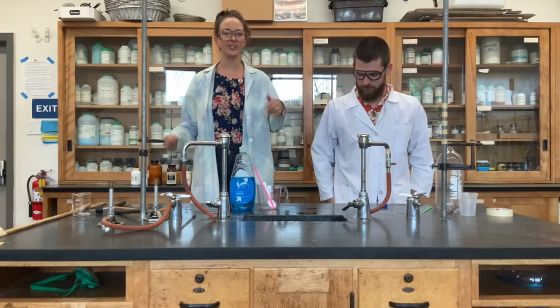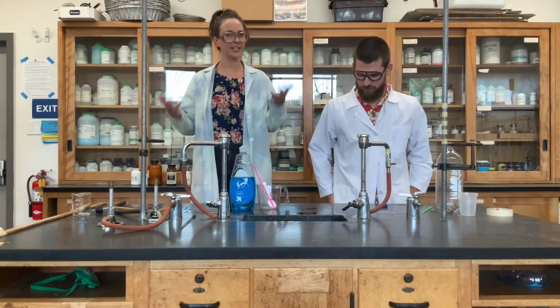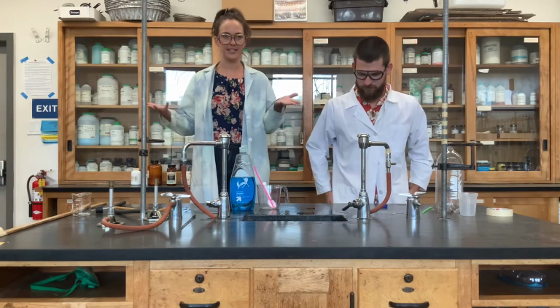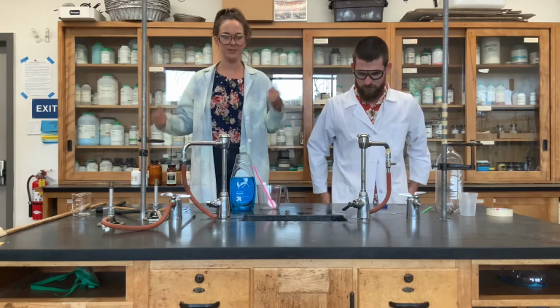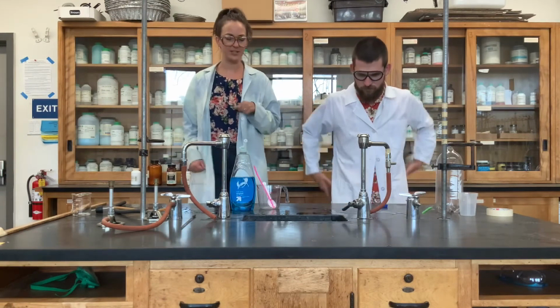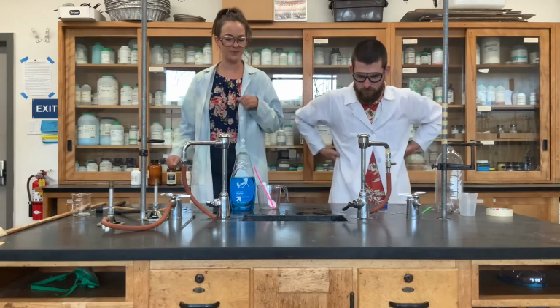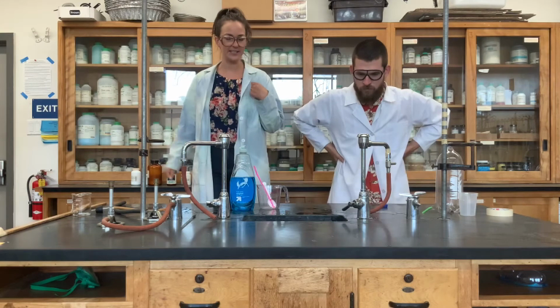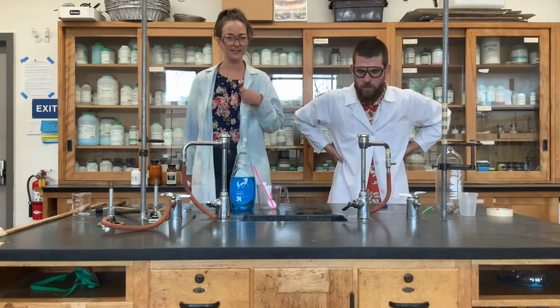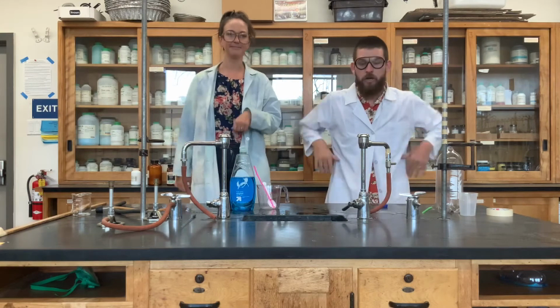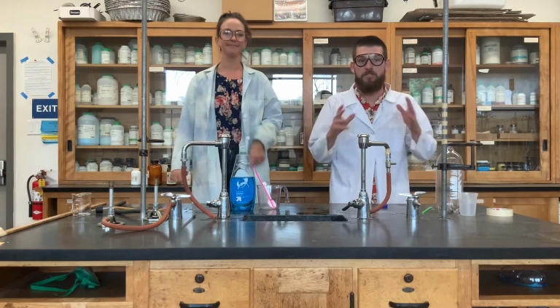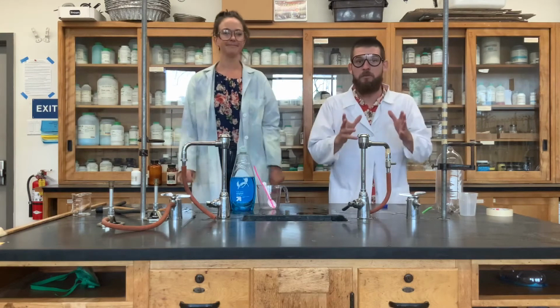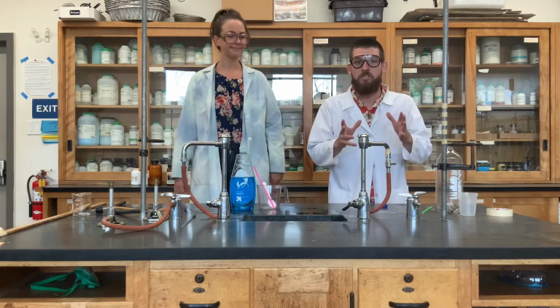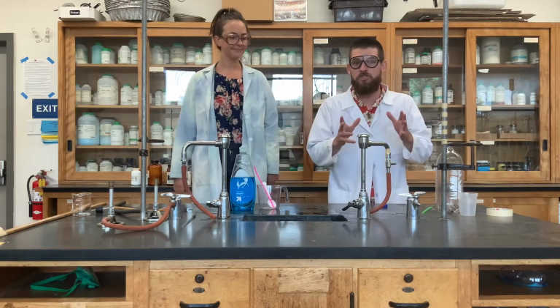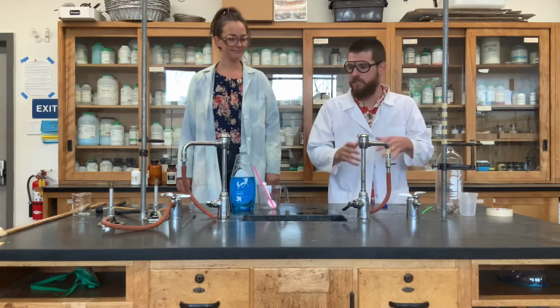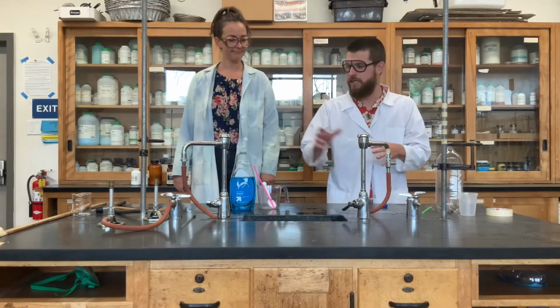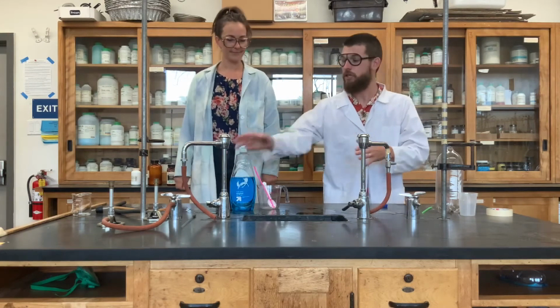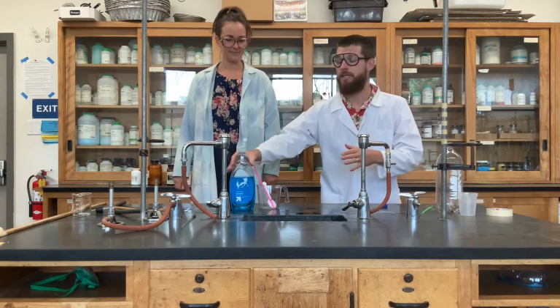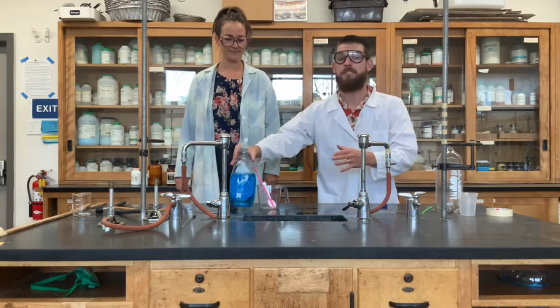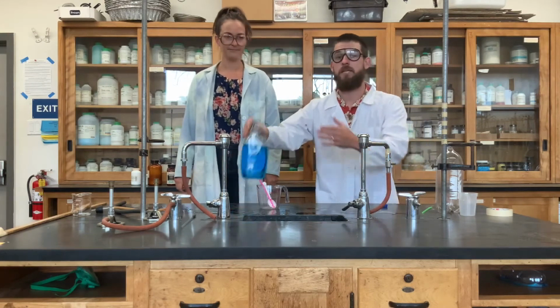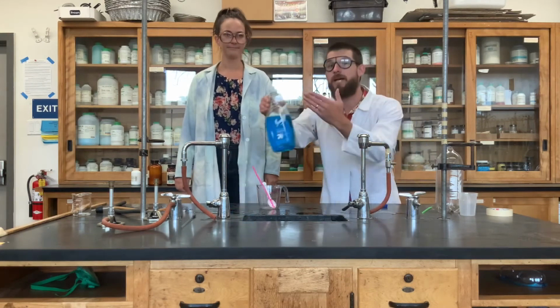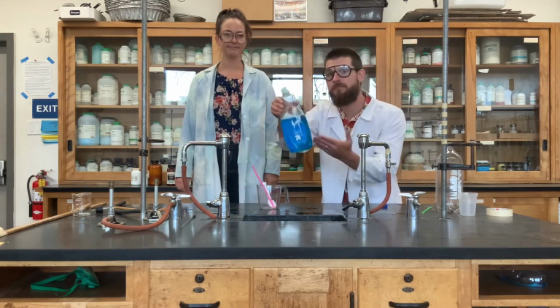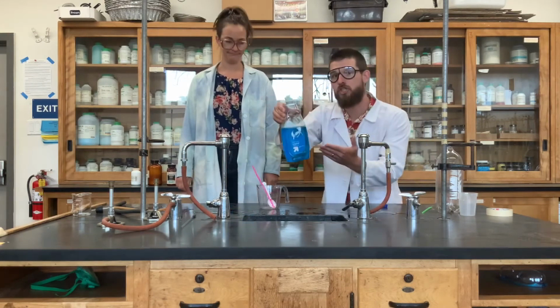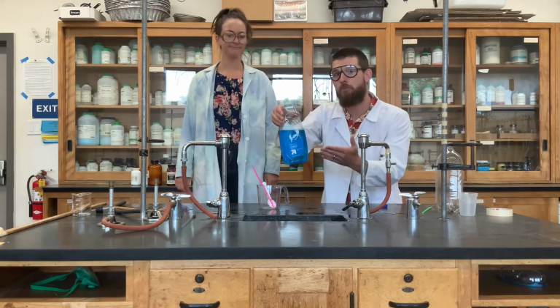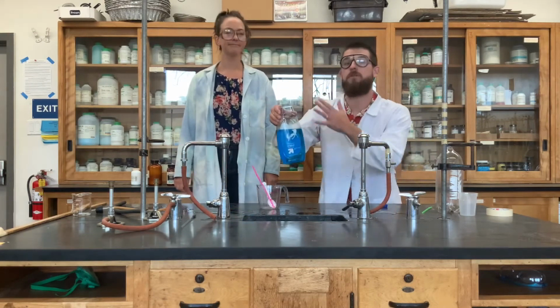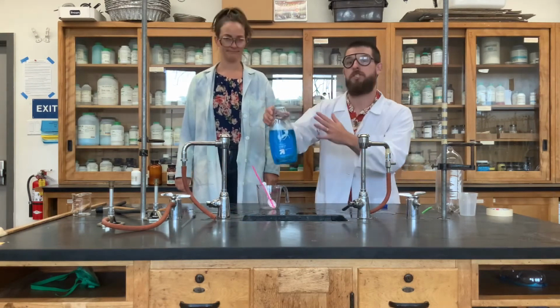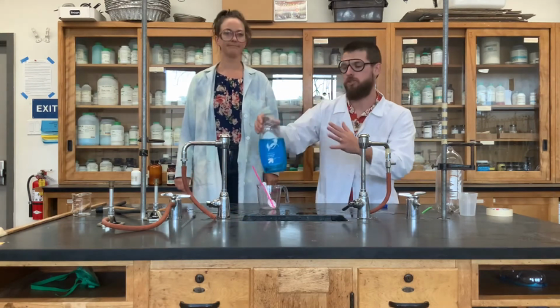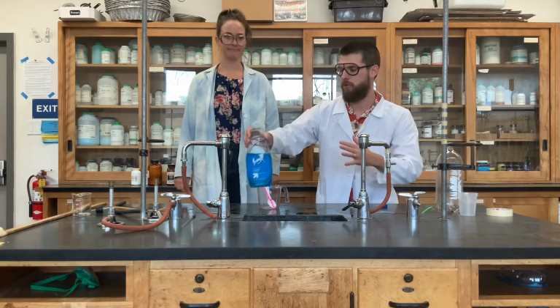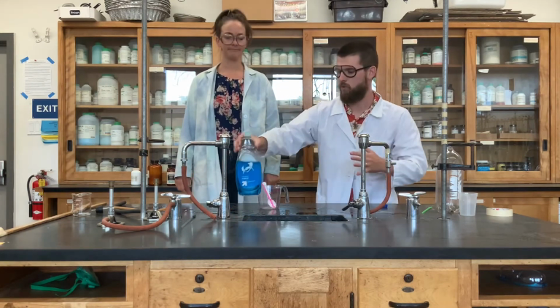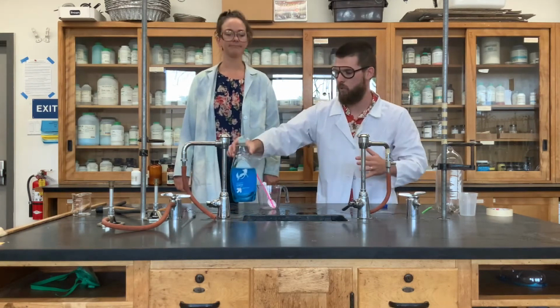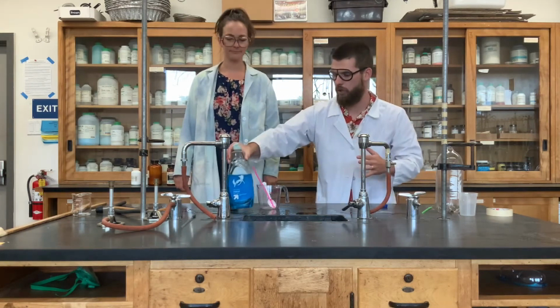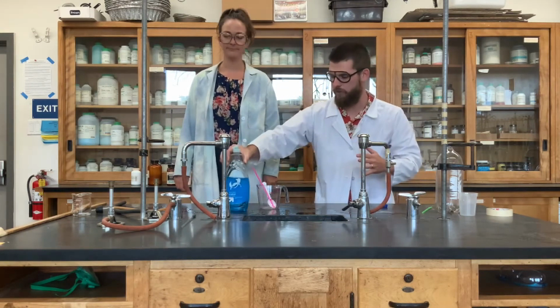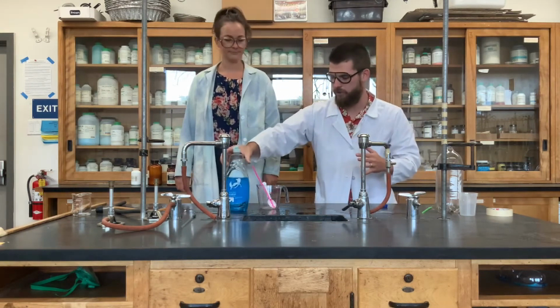So you're going to need some materials for this. The materials you're going to need: you're going to need some kind of soap. Dish soap is what we're going to be using.